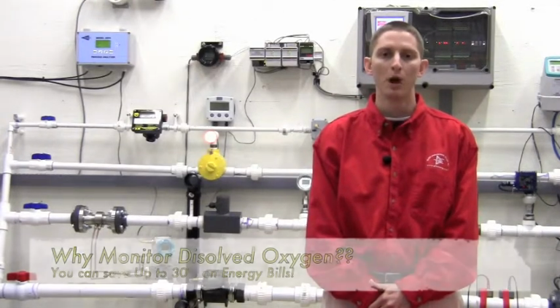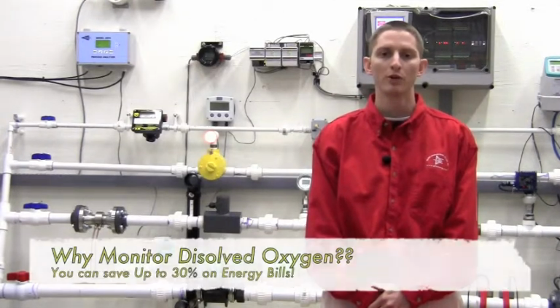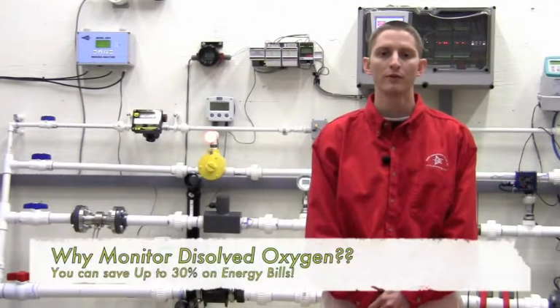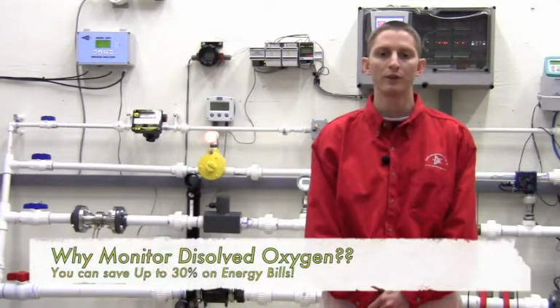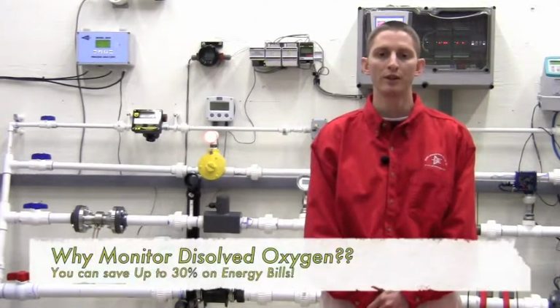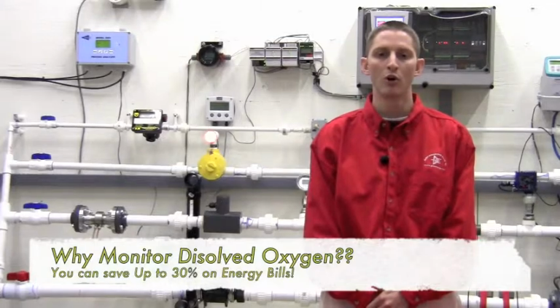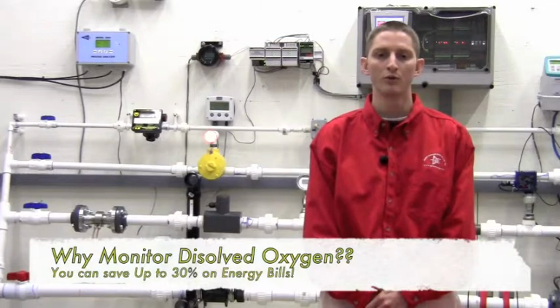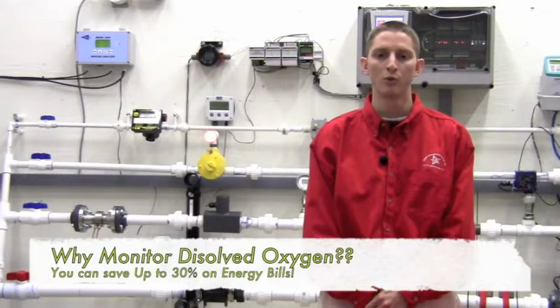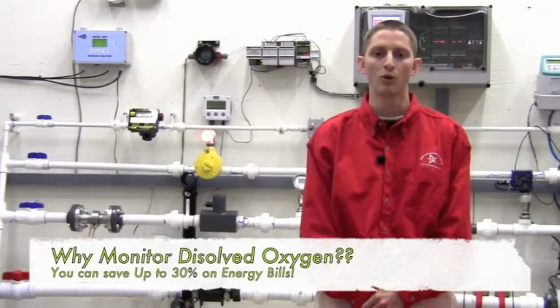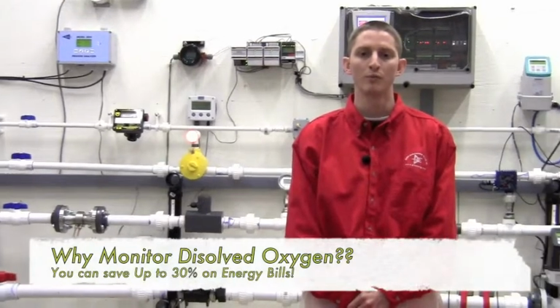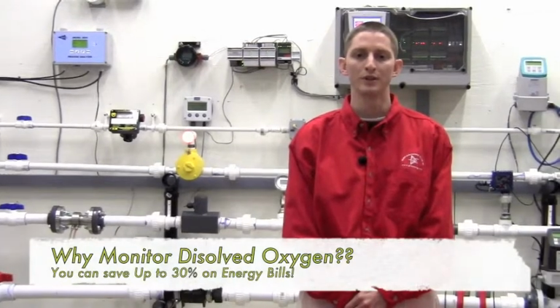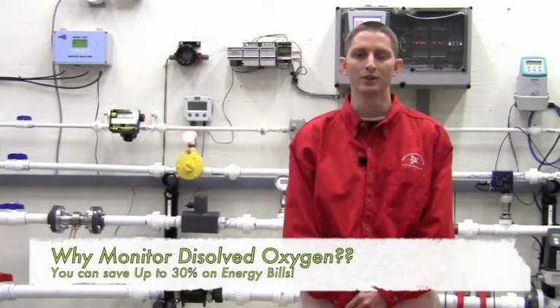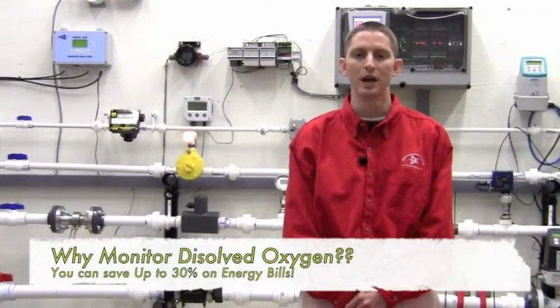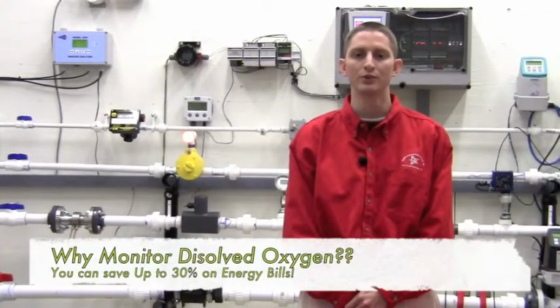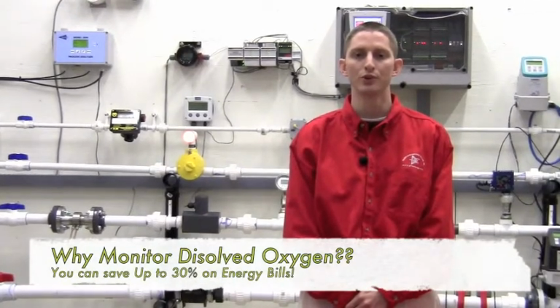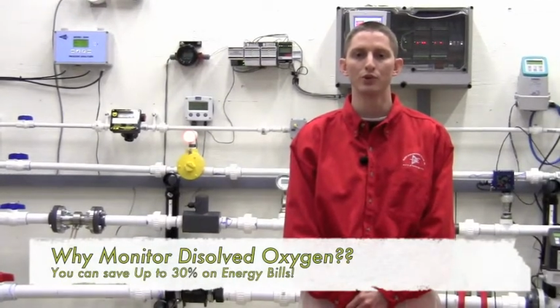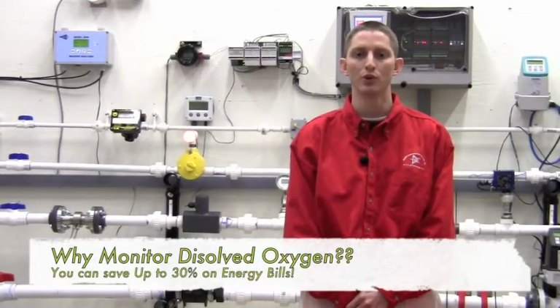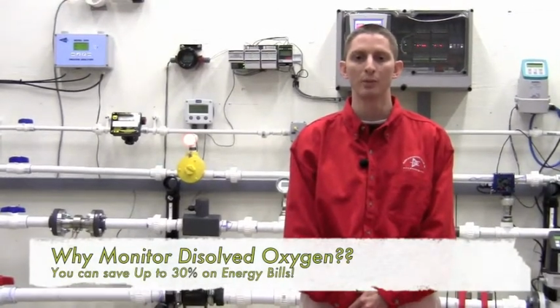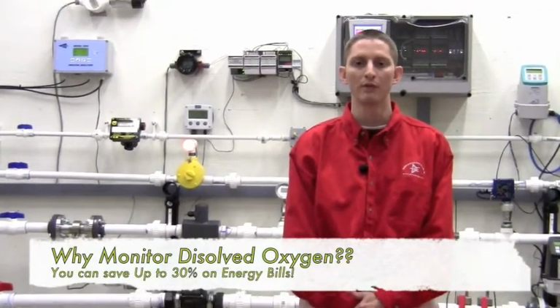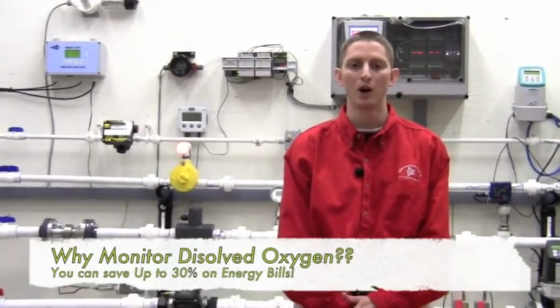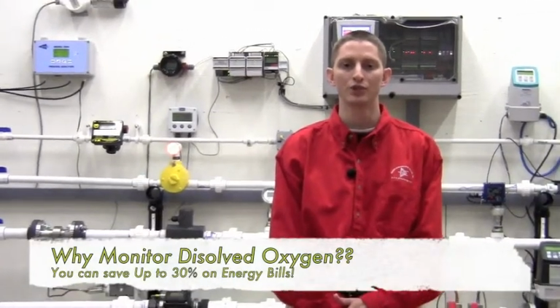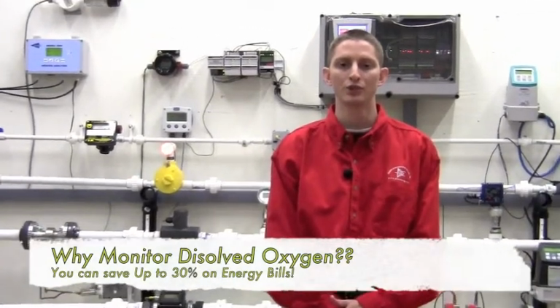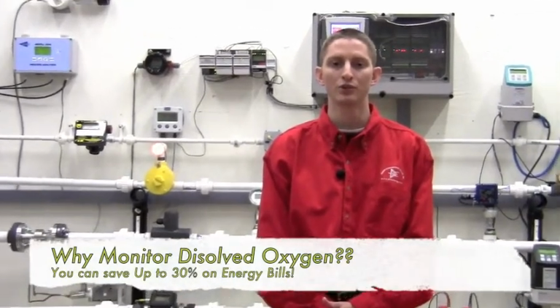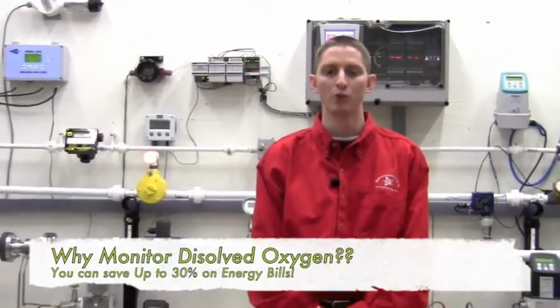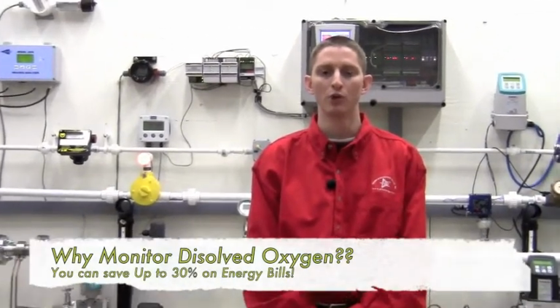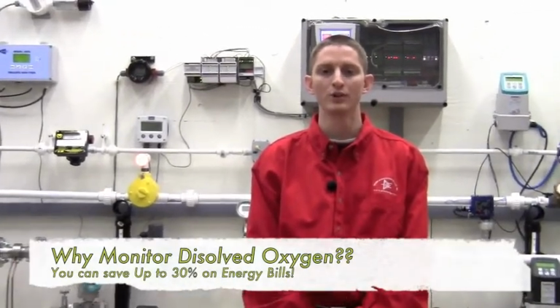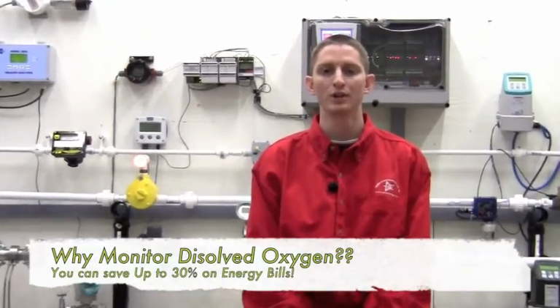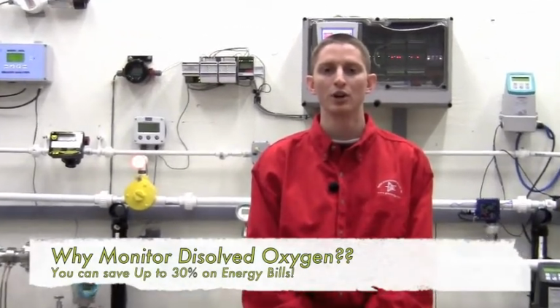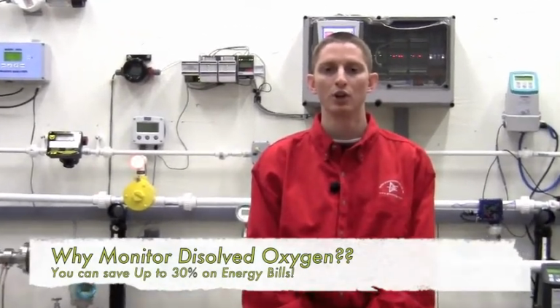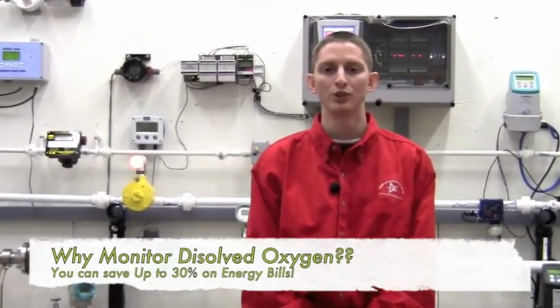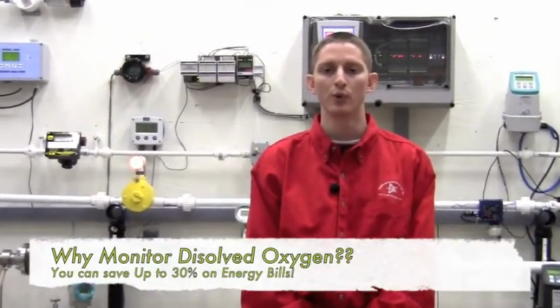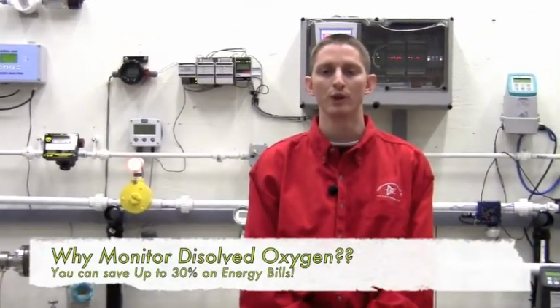Monitoring for DO is important because it allows you to control the amount of oxygen to your blowers, thus greatly reducing your energy bill — sometimes by up to 30%.